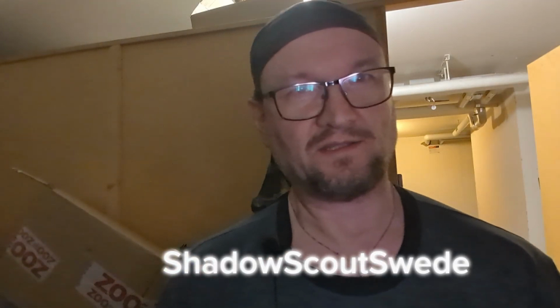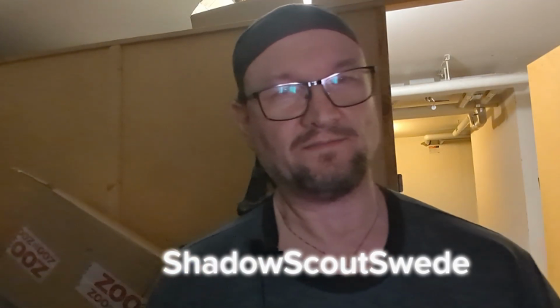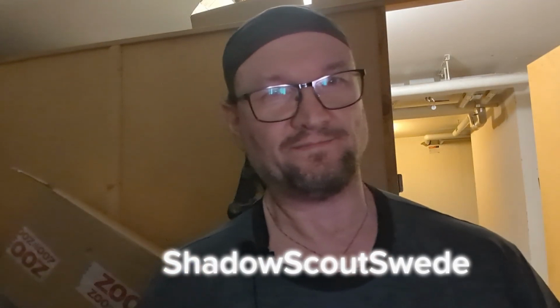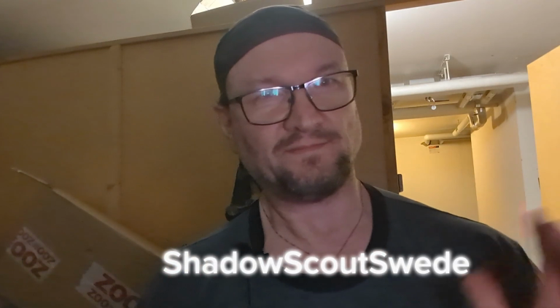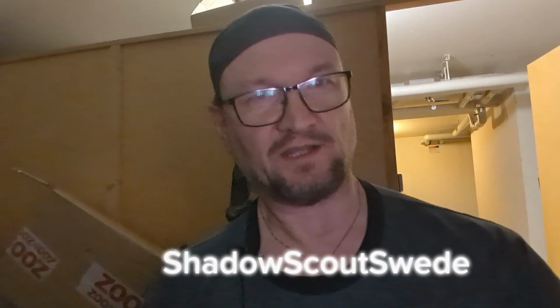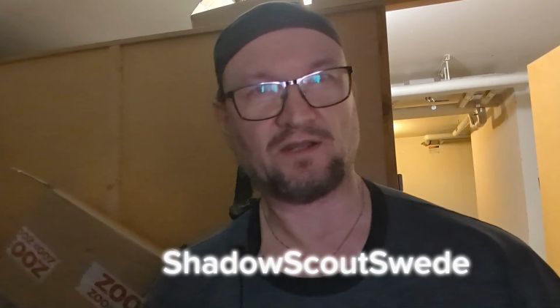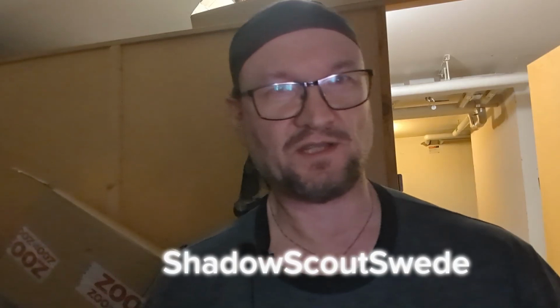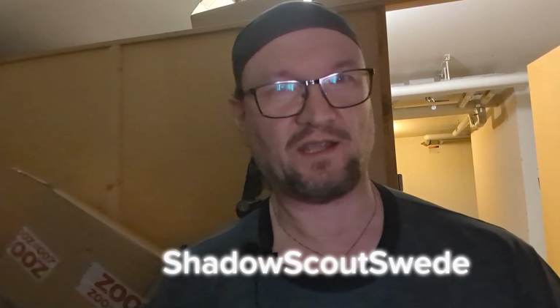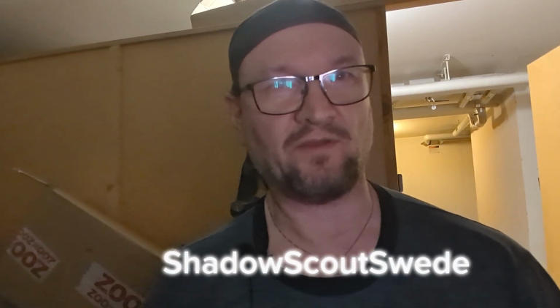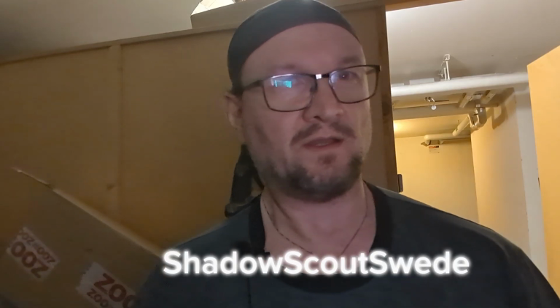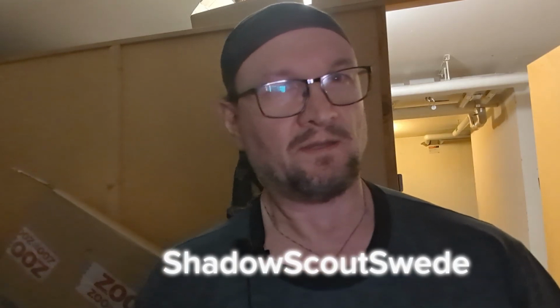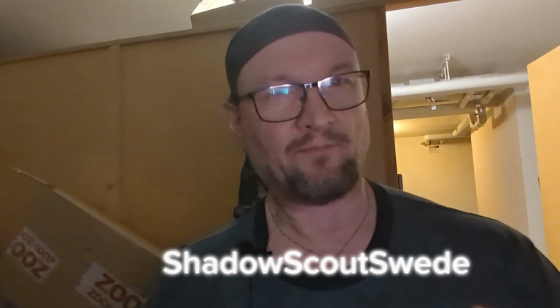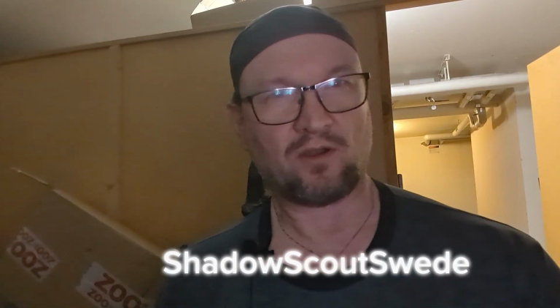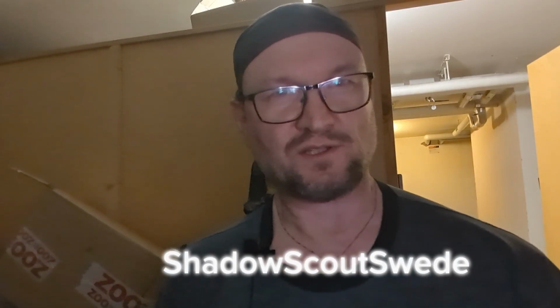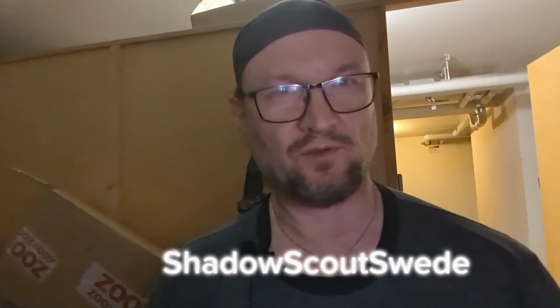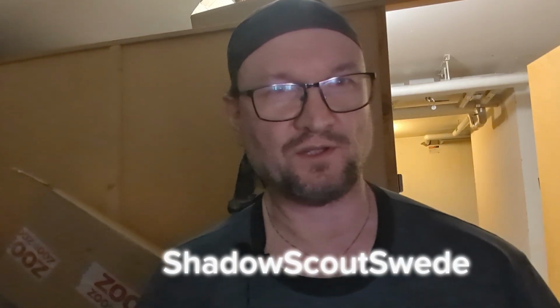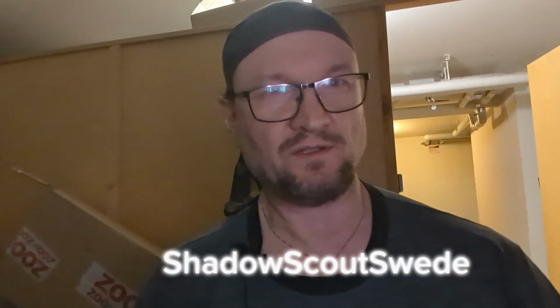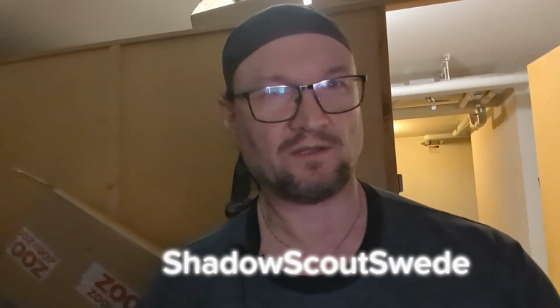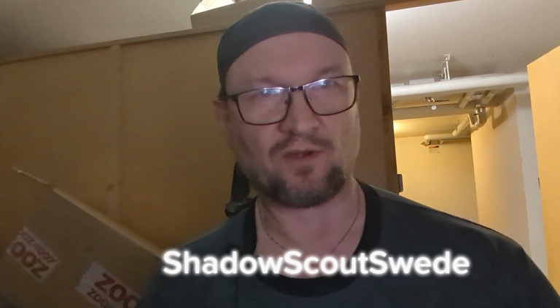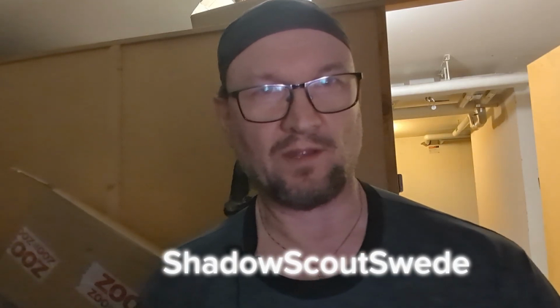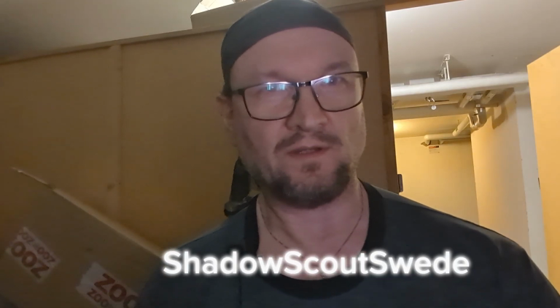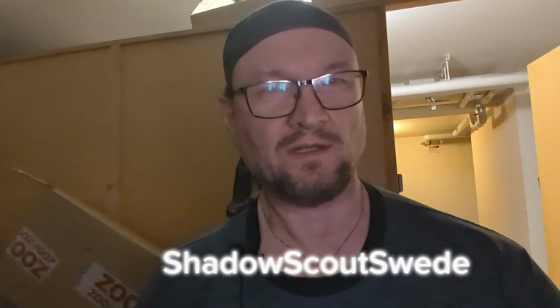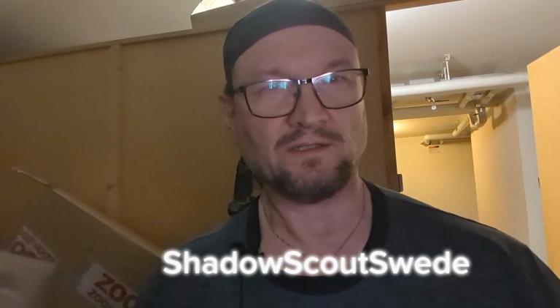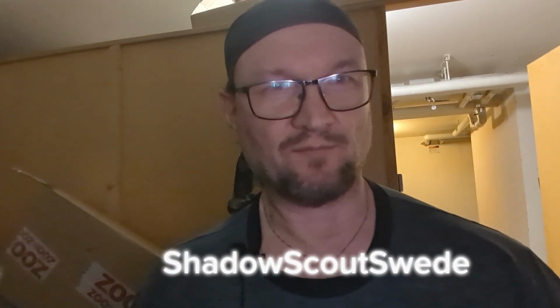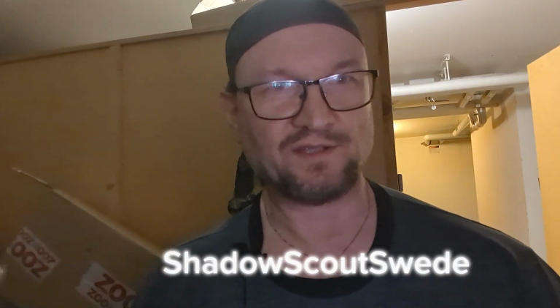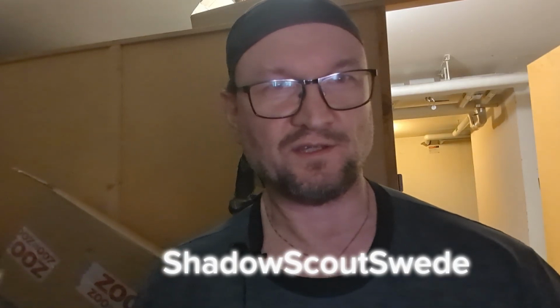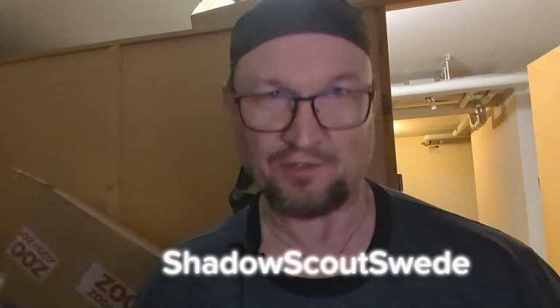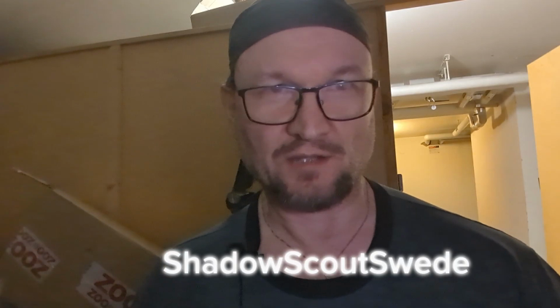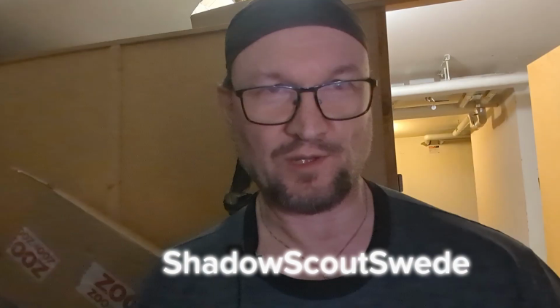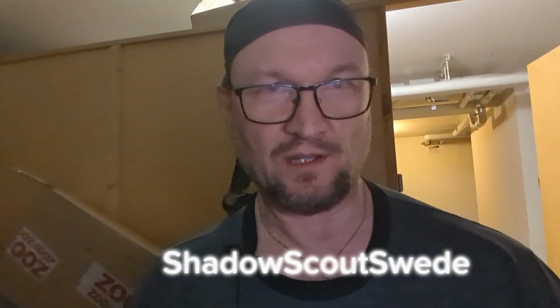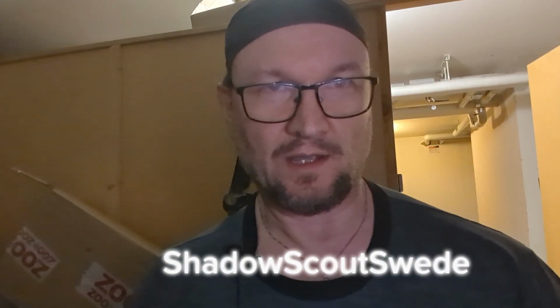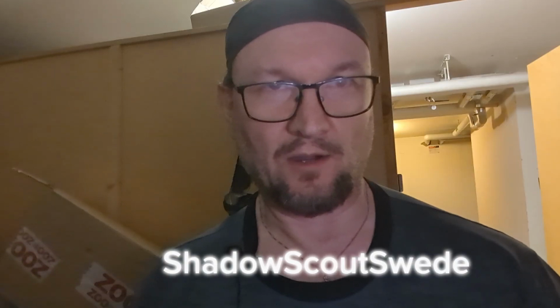Take care. Stay safe. Be part of the solution, not the problem. God bless. Shadow Scout Swede, out.